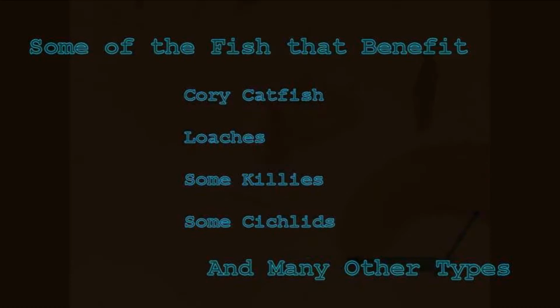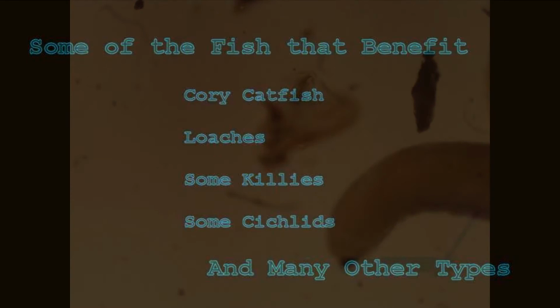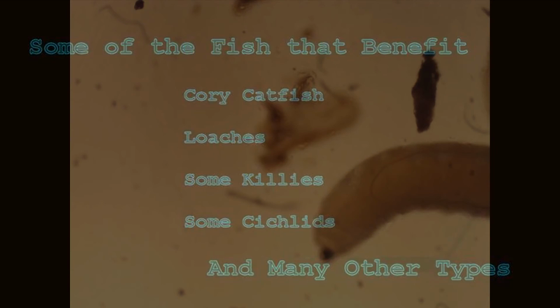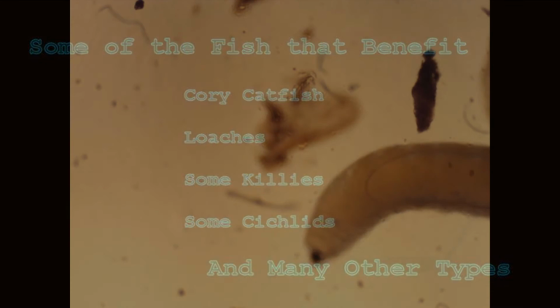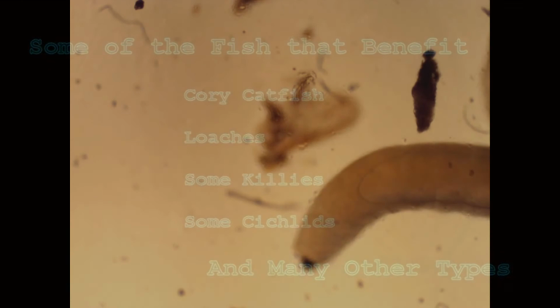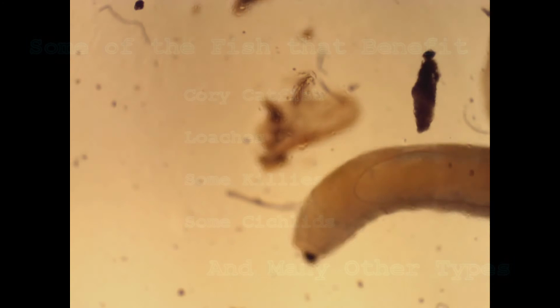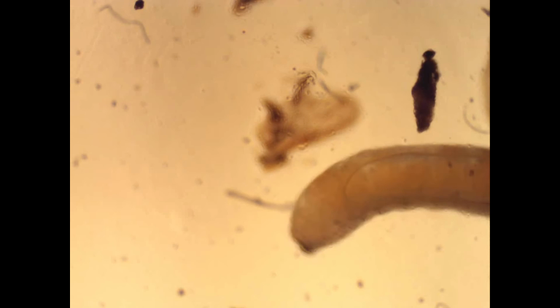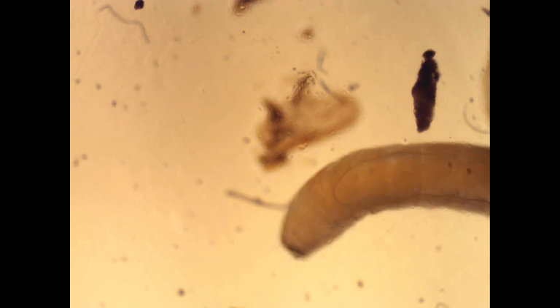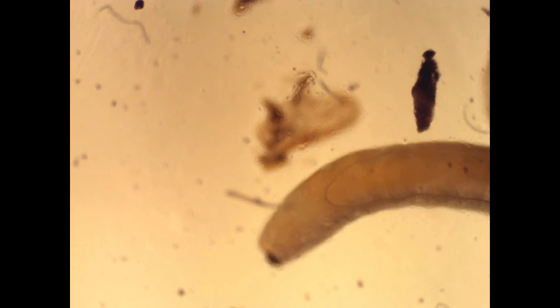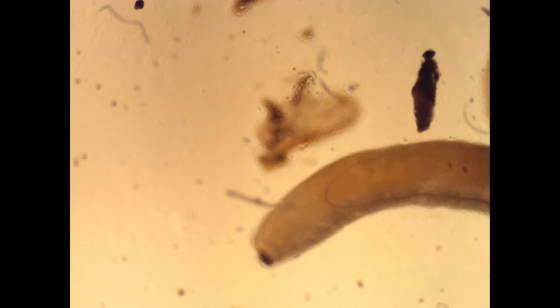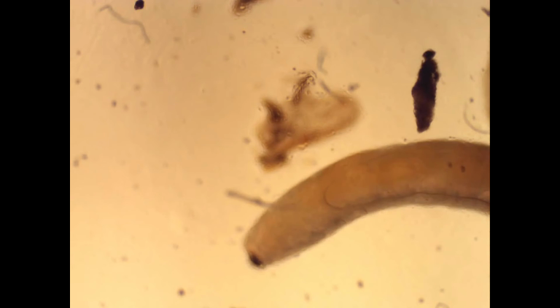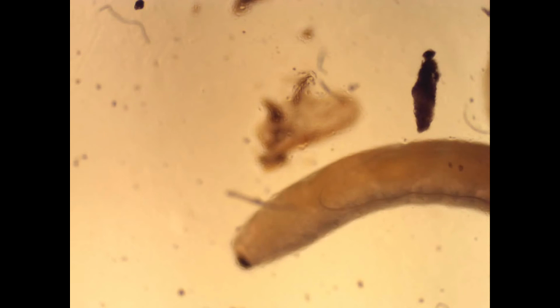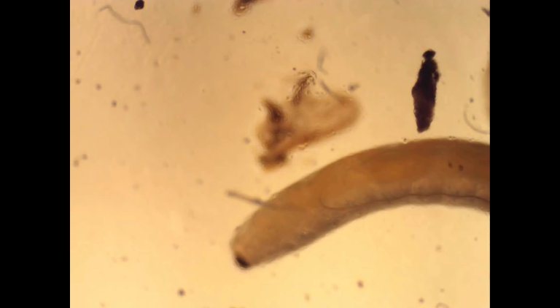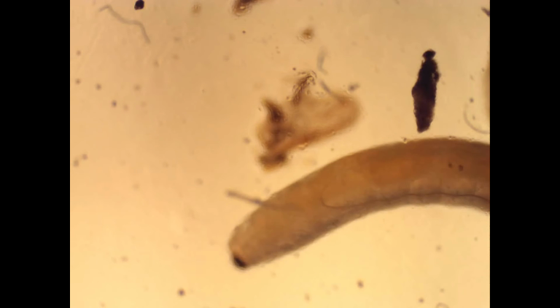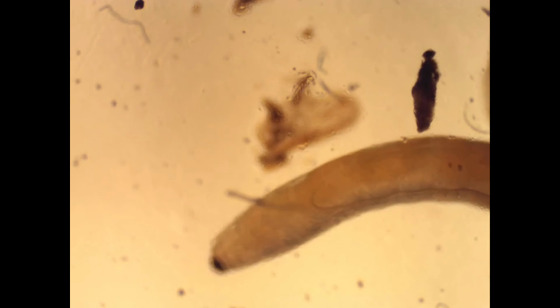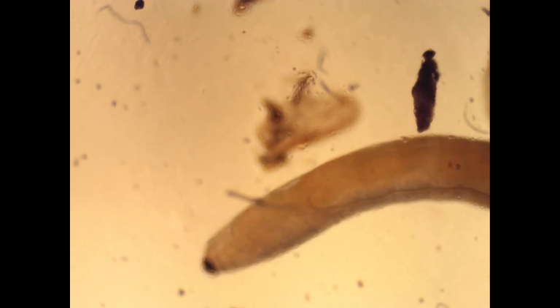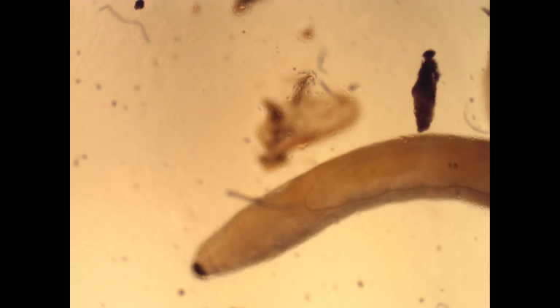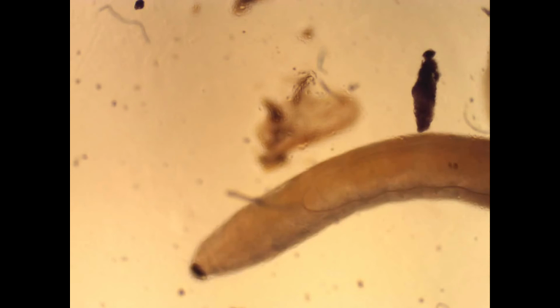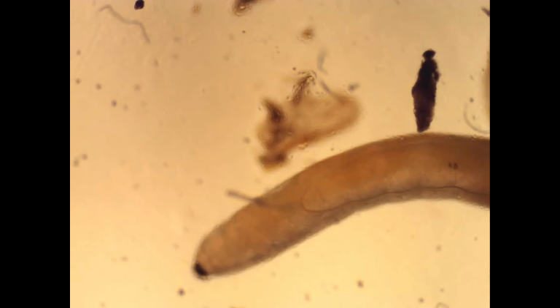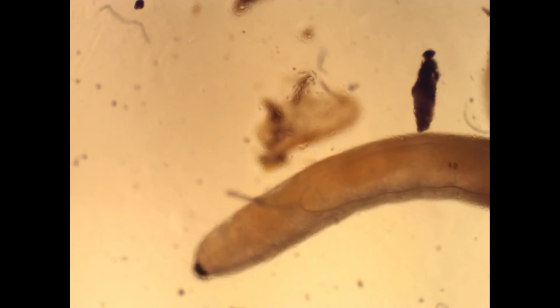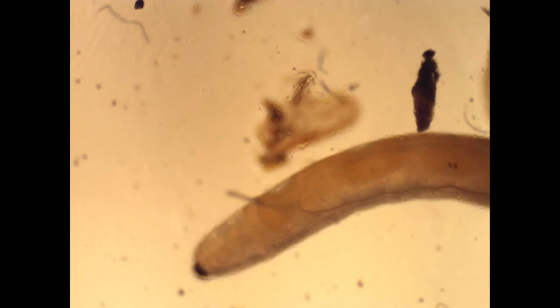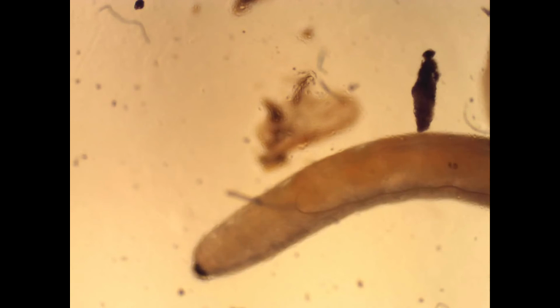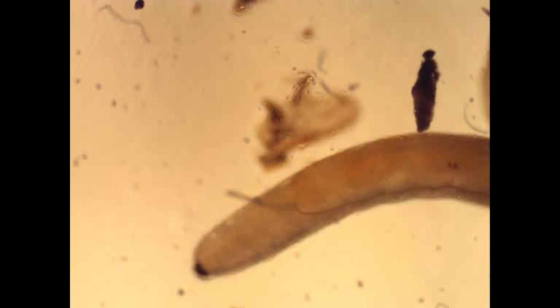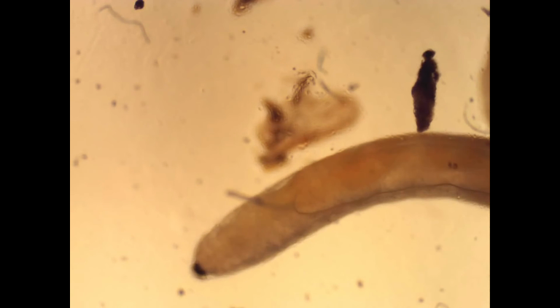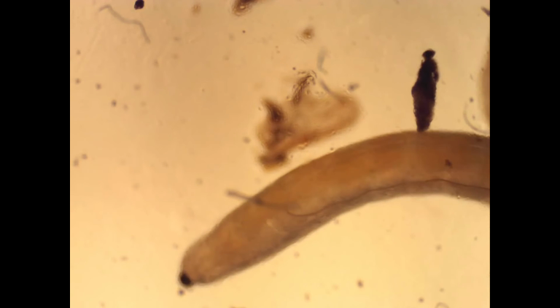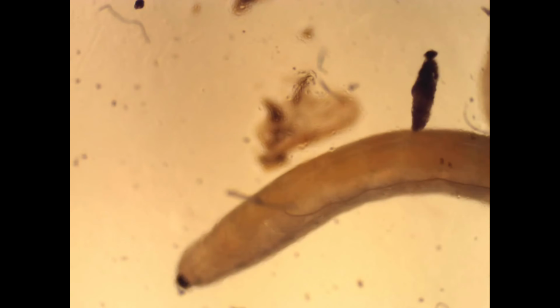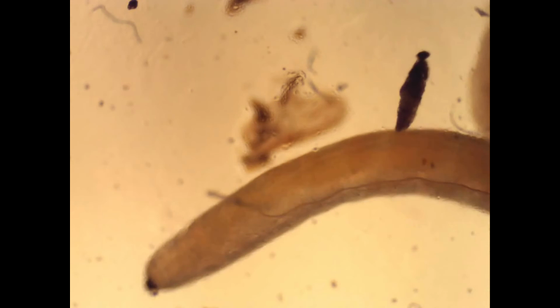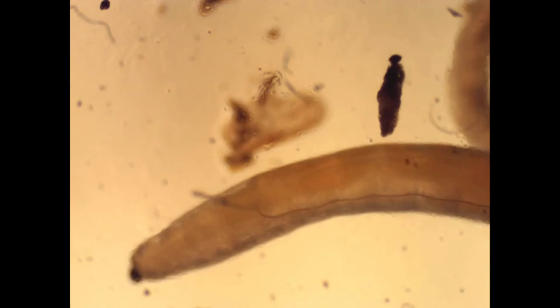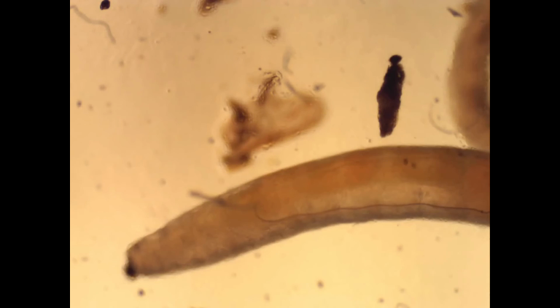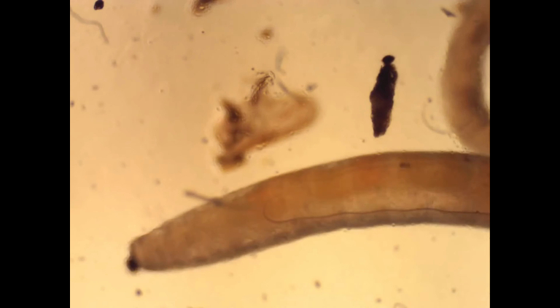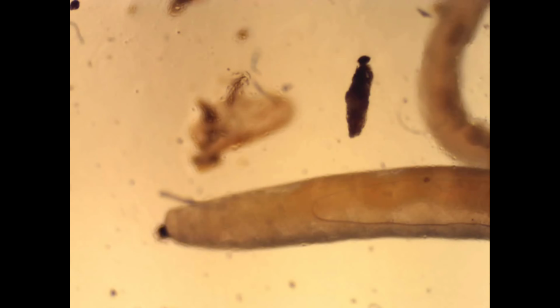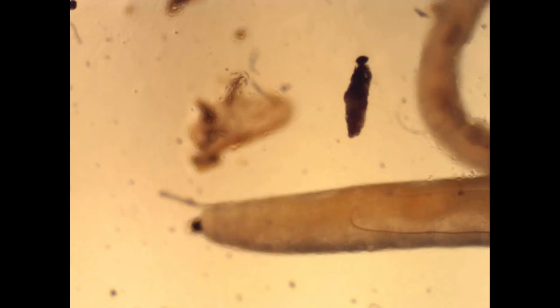Let's look at a white worm under the microscope, magnified about 80 times.